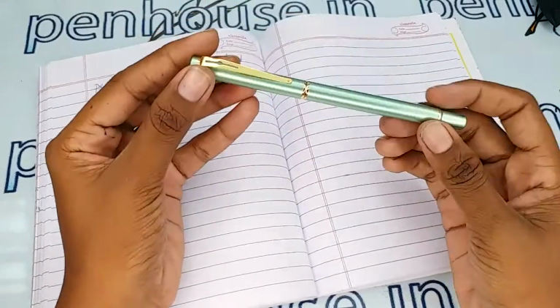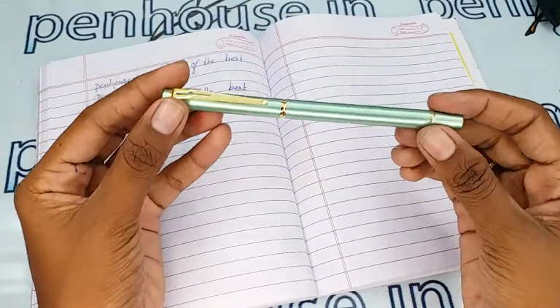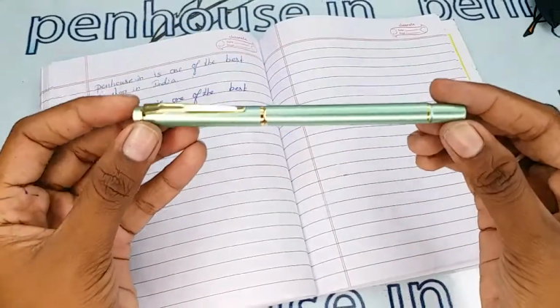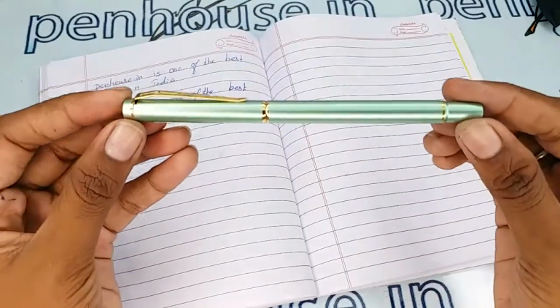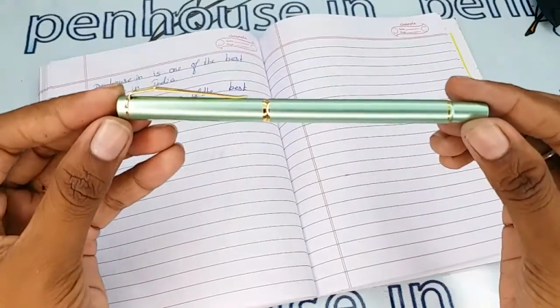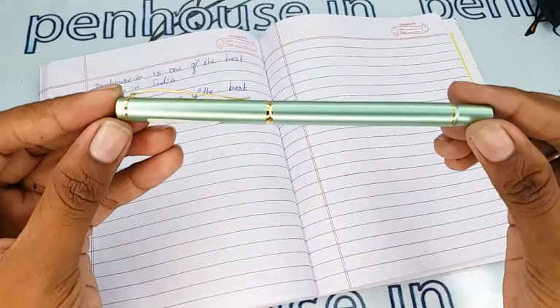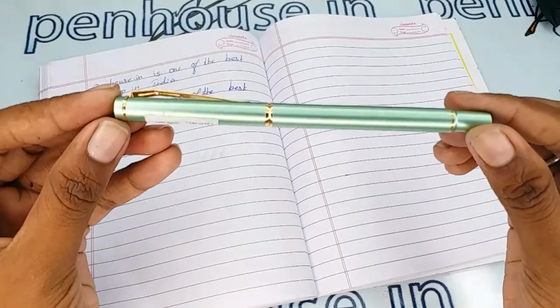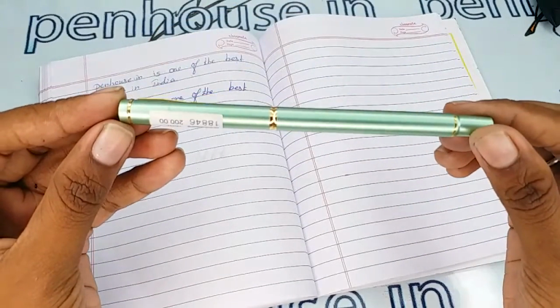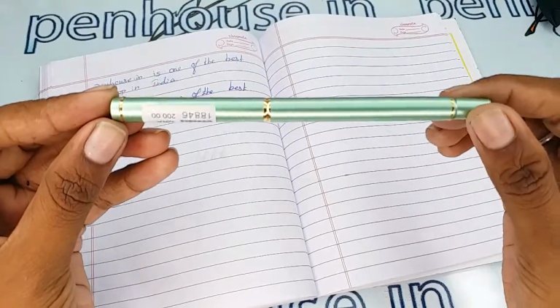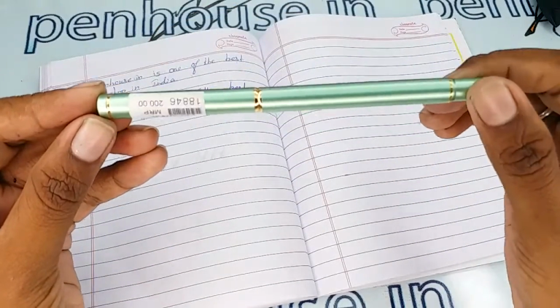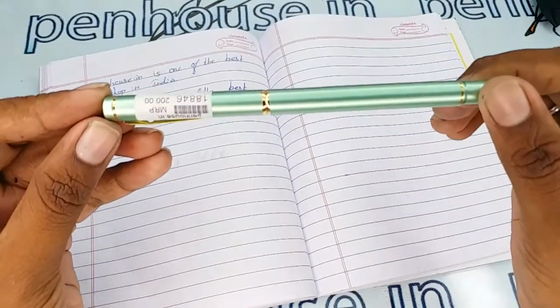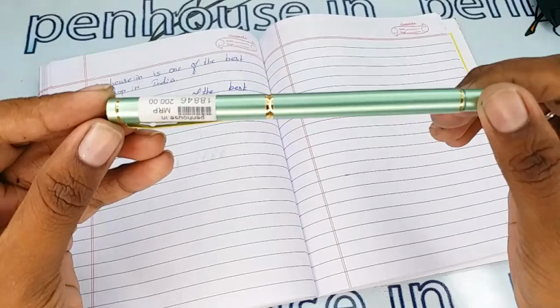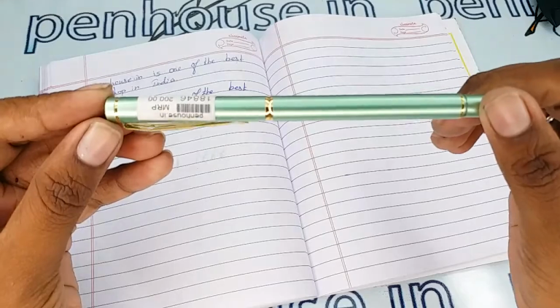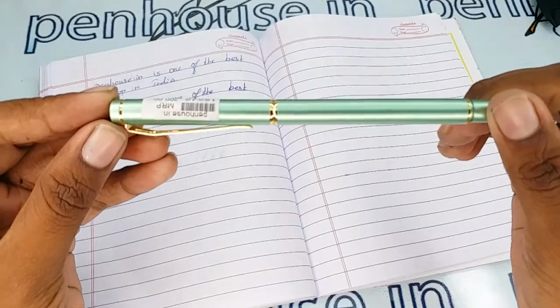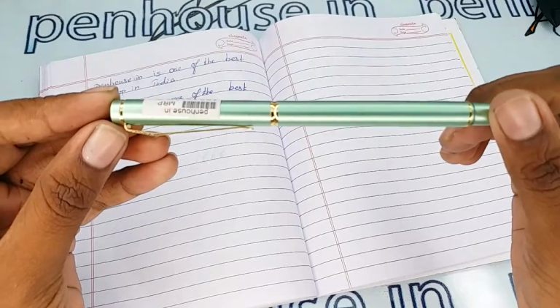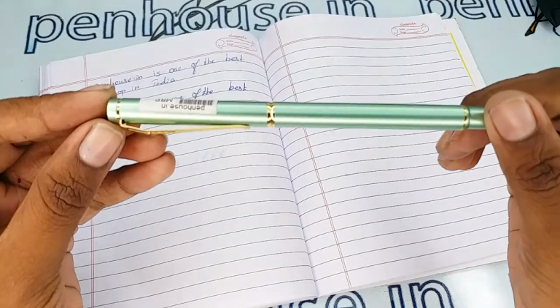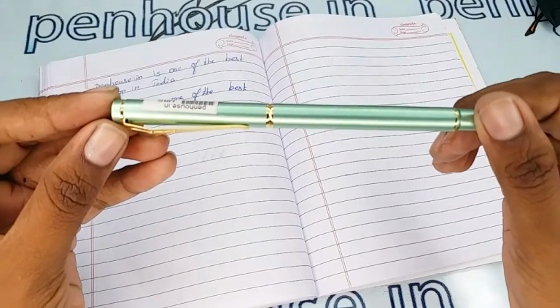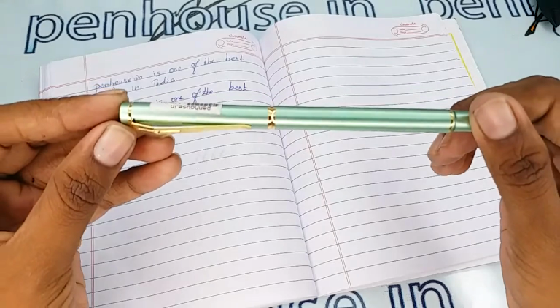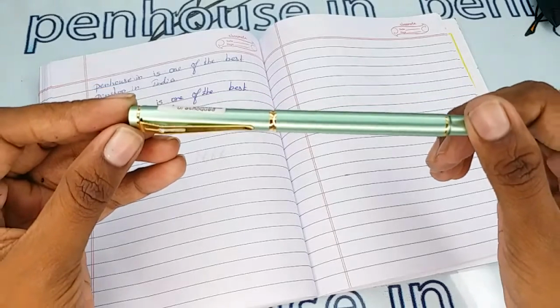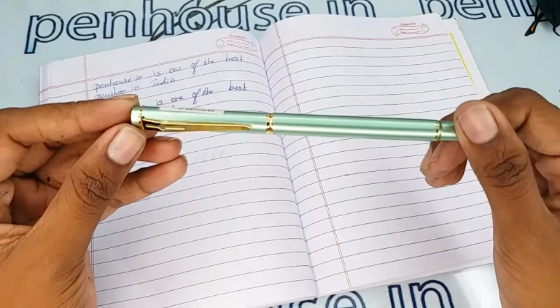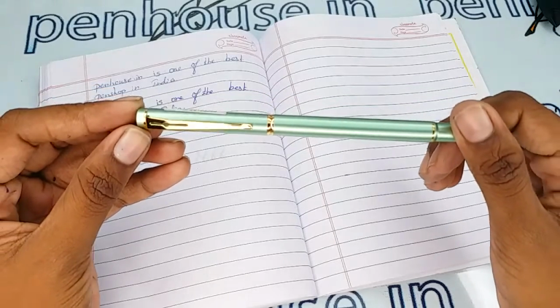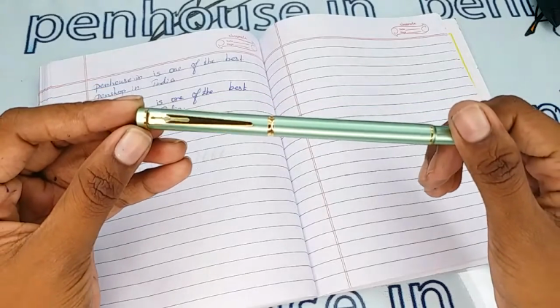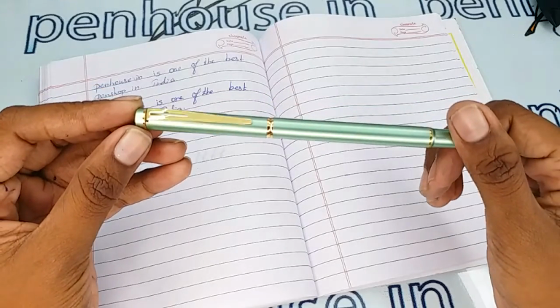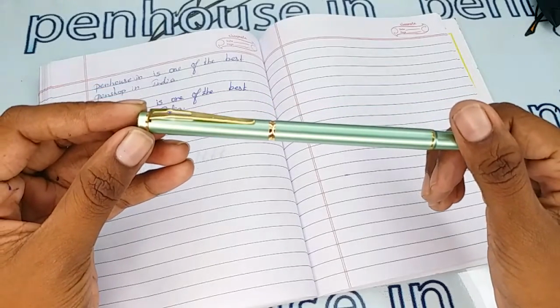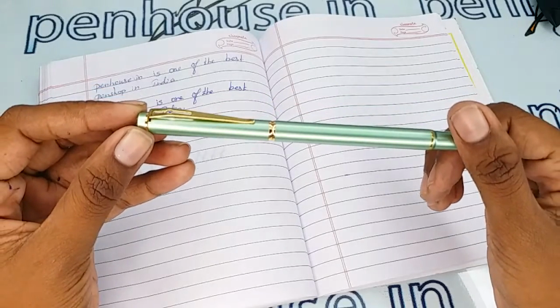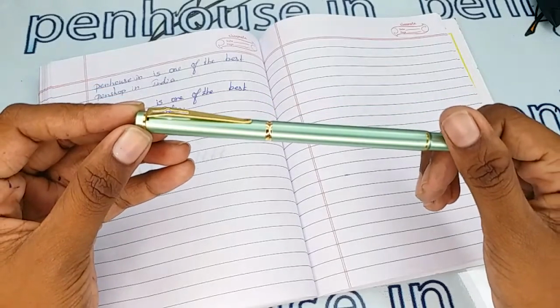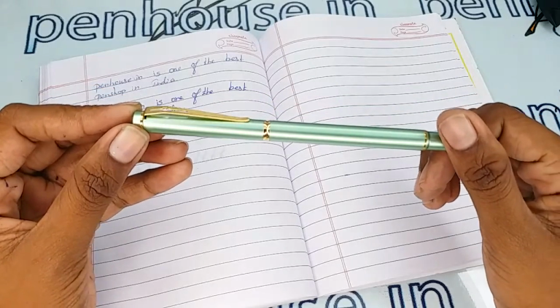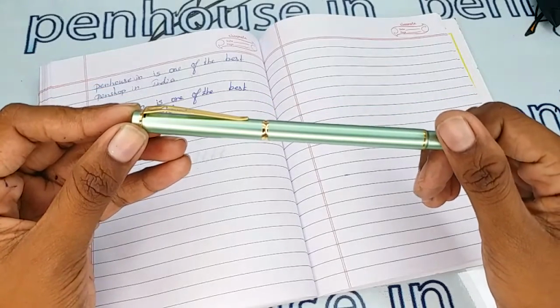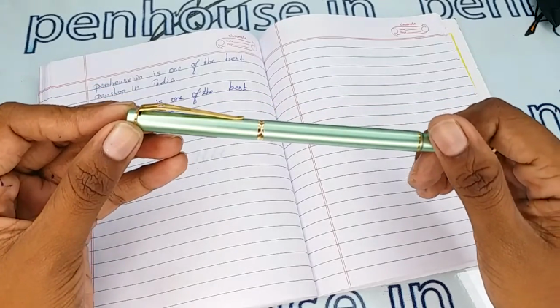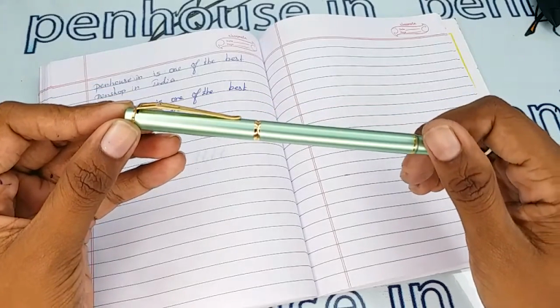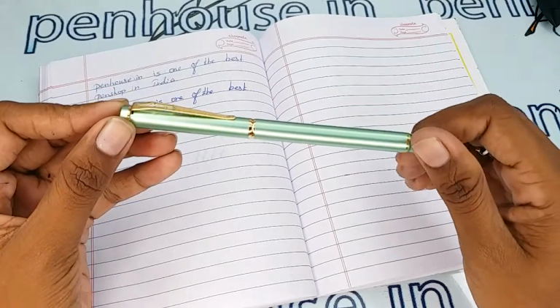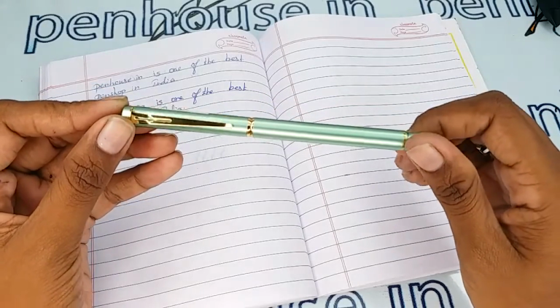This video is specifically taken to give you clear insights on the pen, because just with photos you cannot fully understand about this pen.